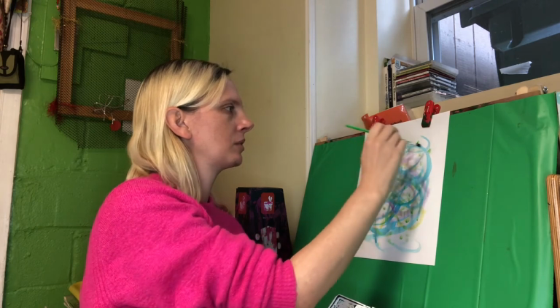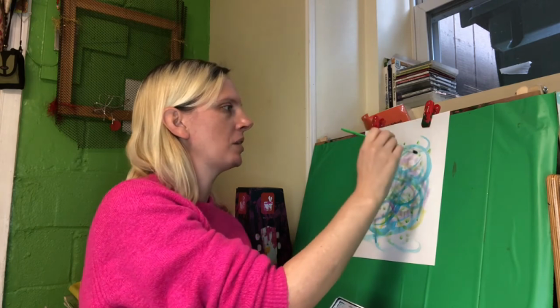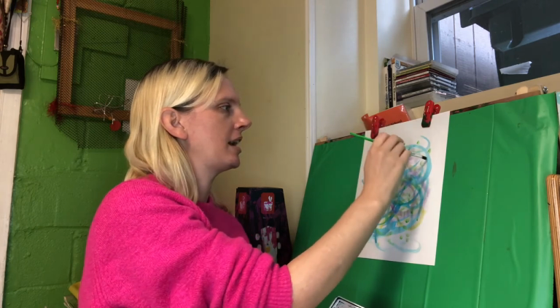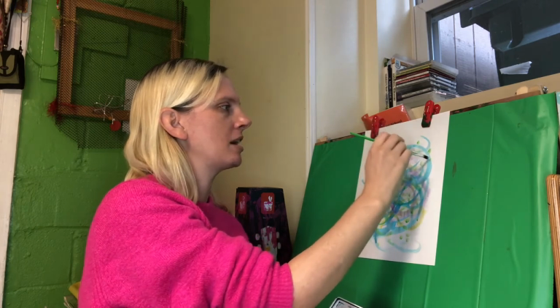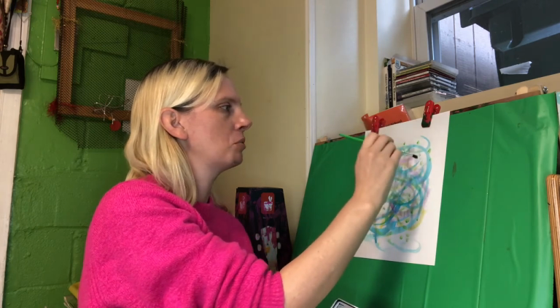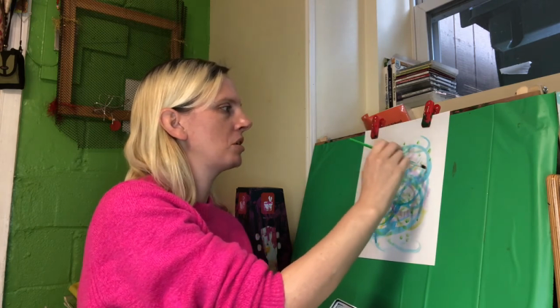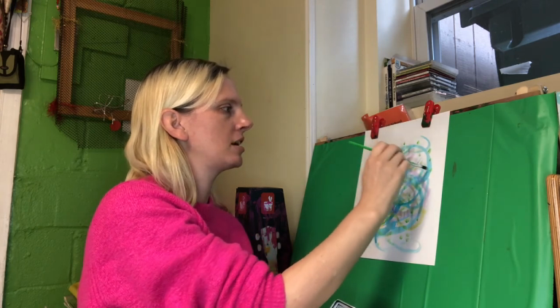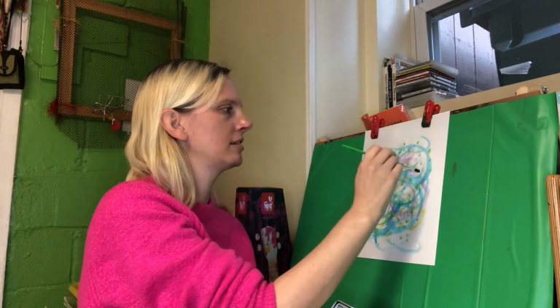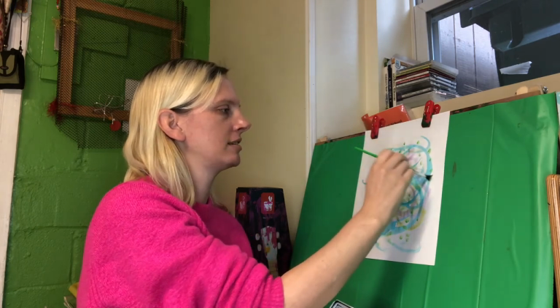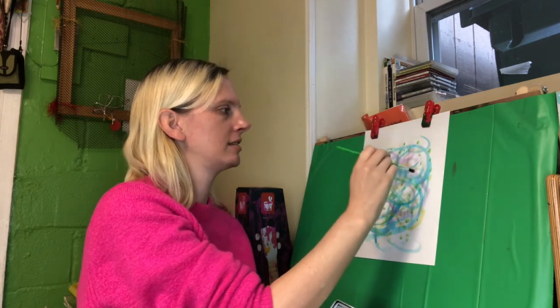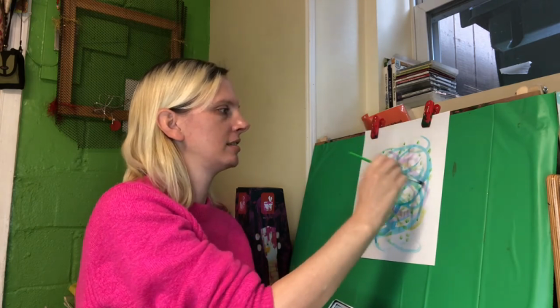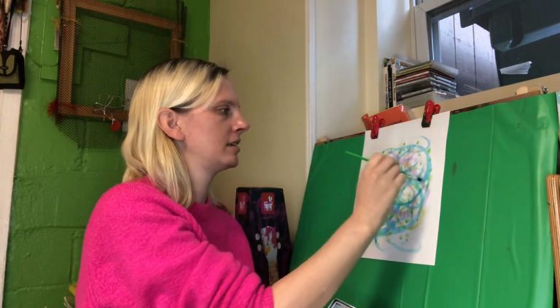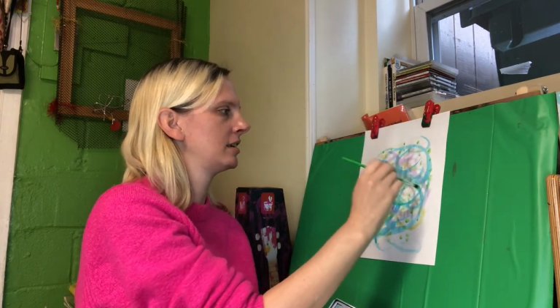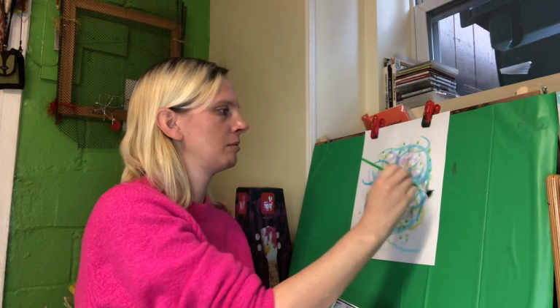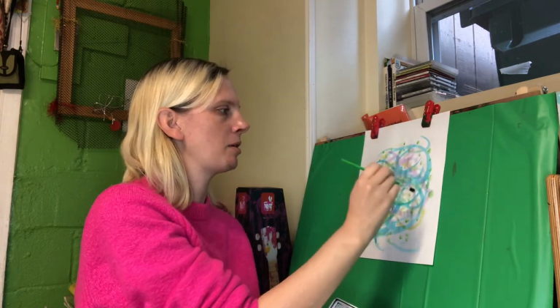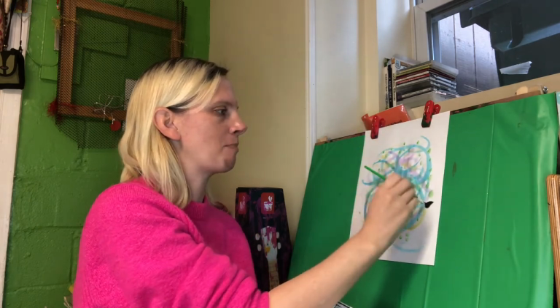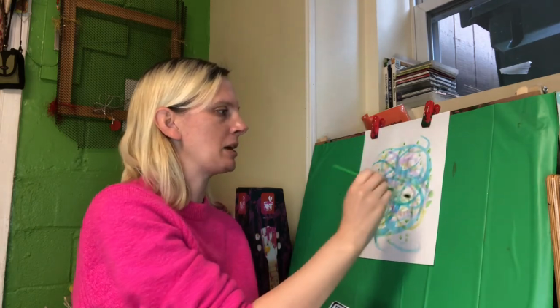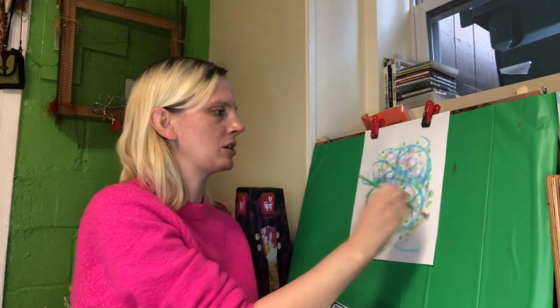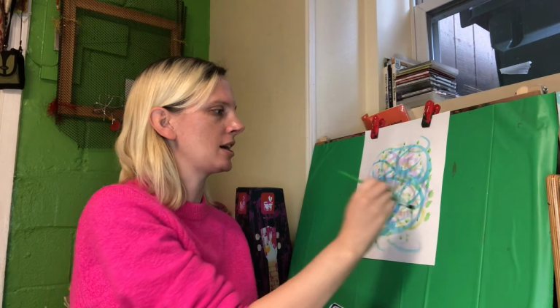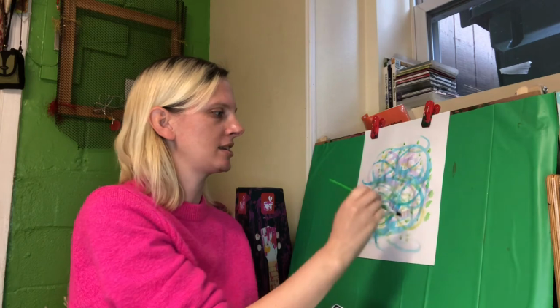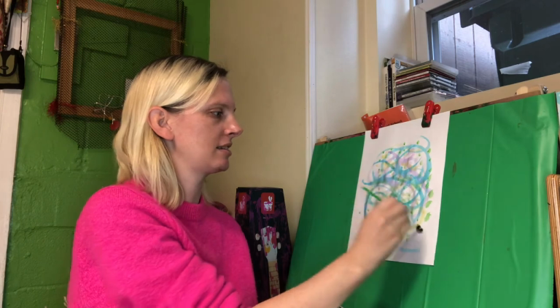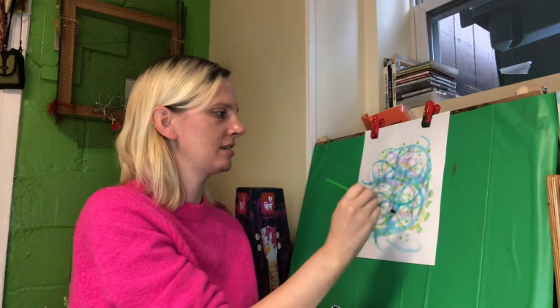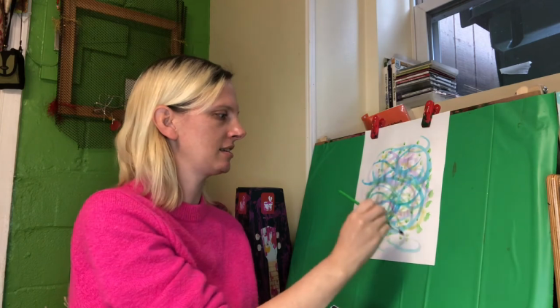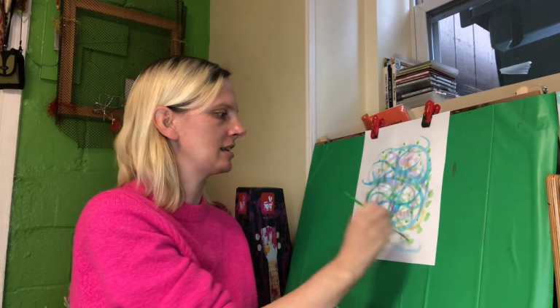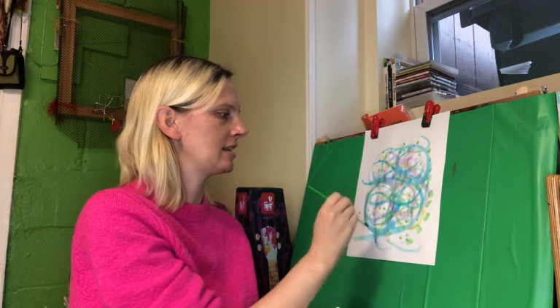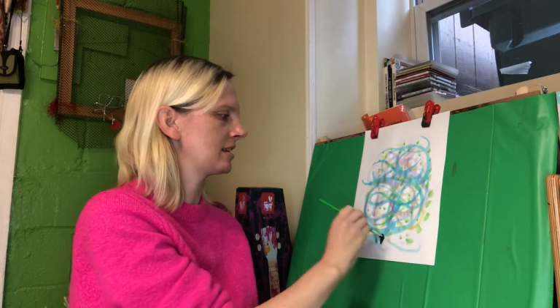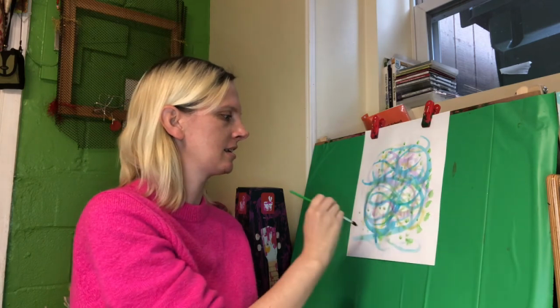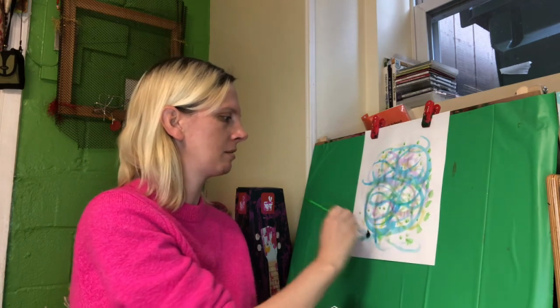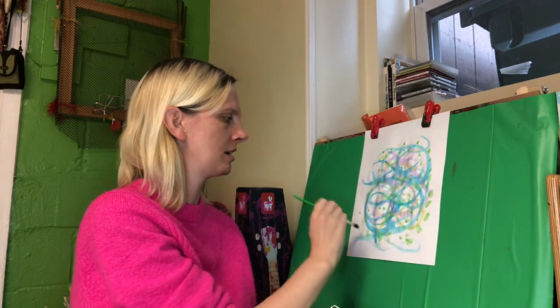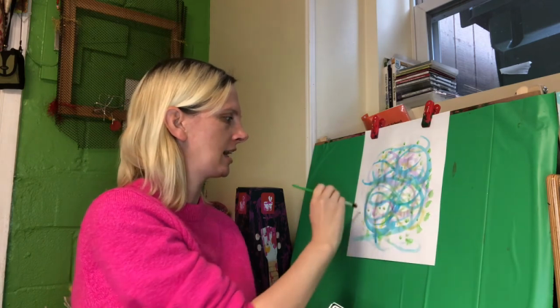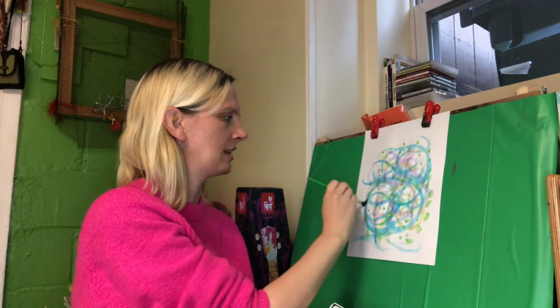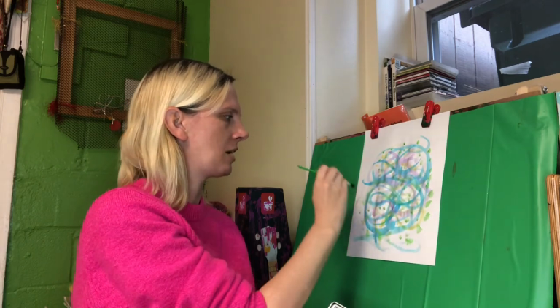I hear more. Maybe I'll make bigger dots since it's getting louder.